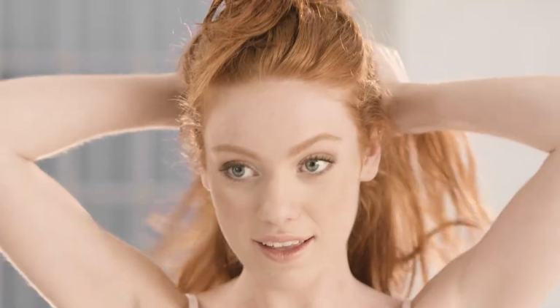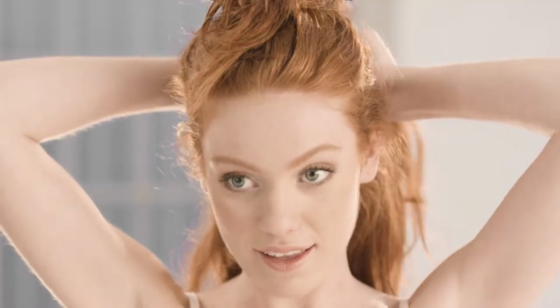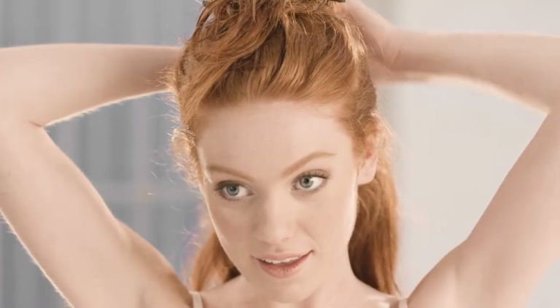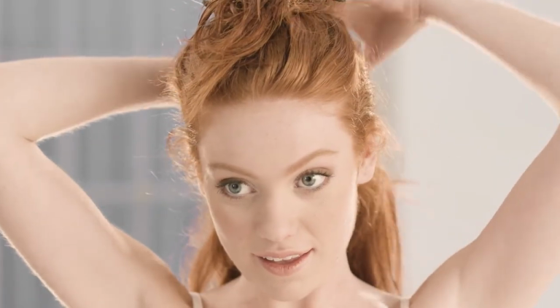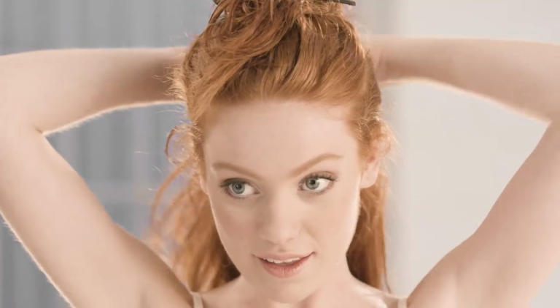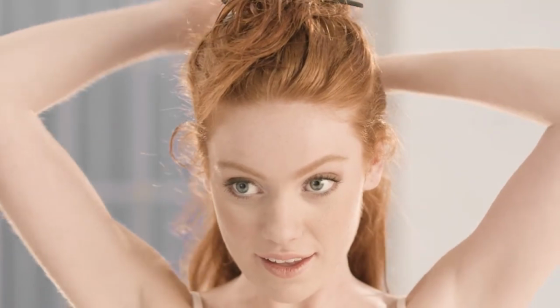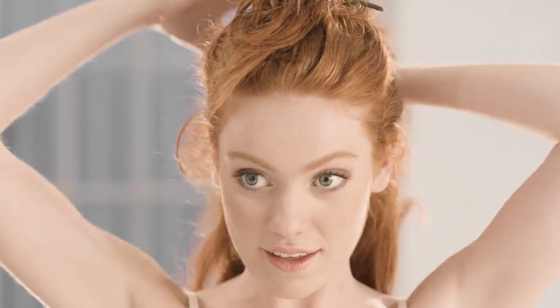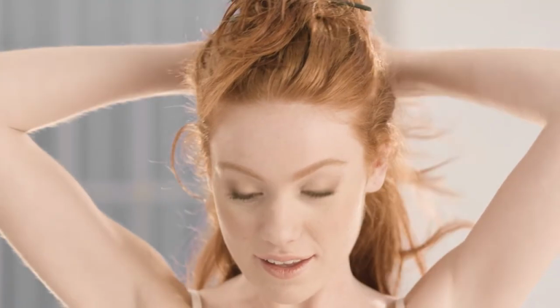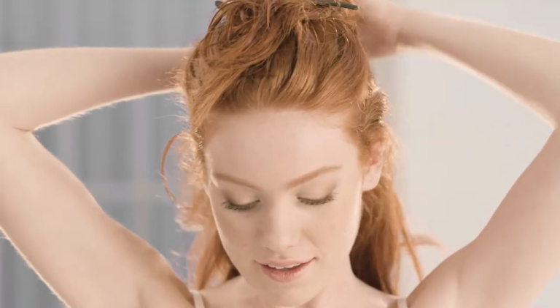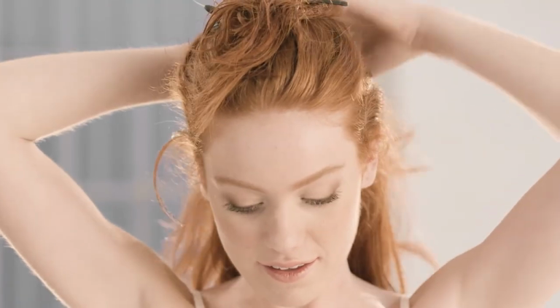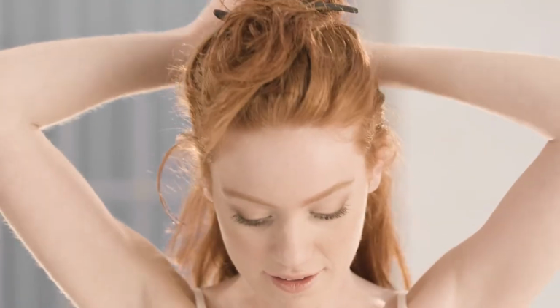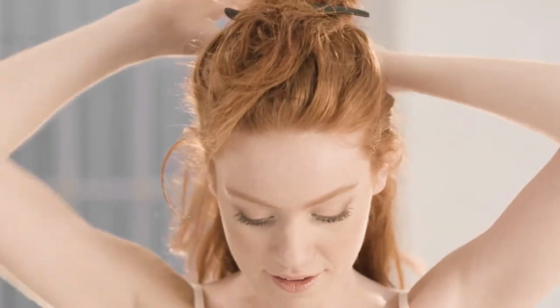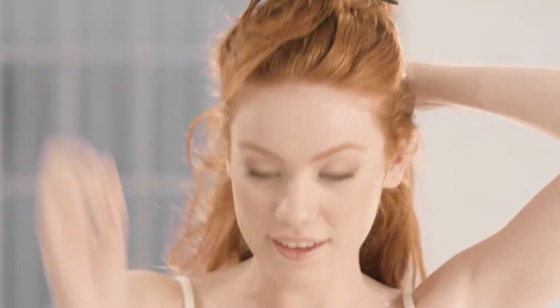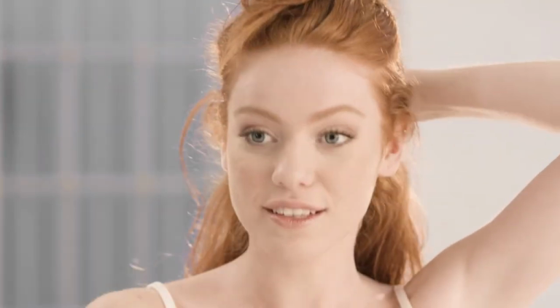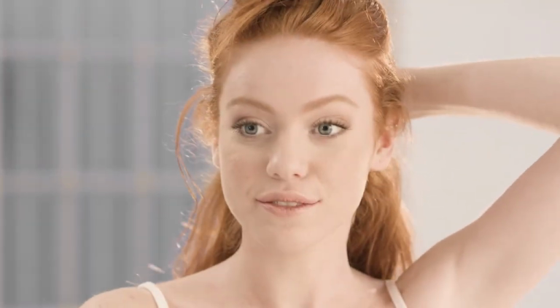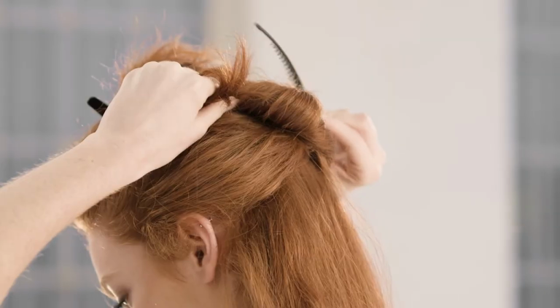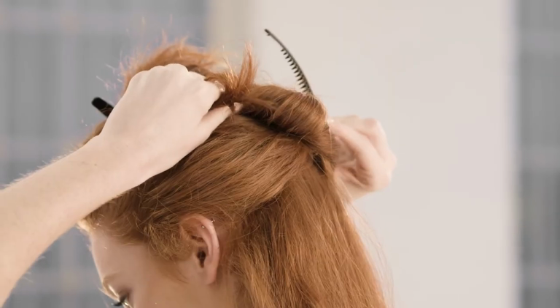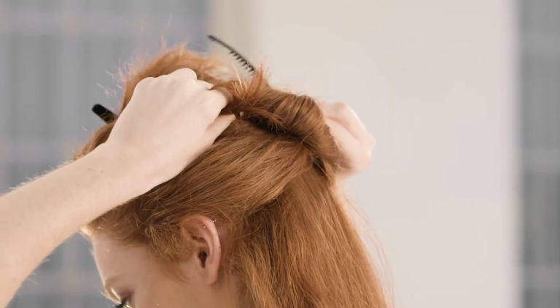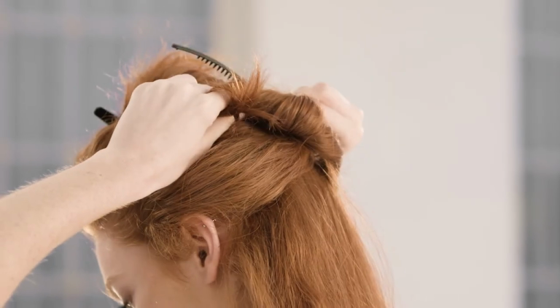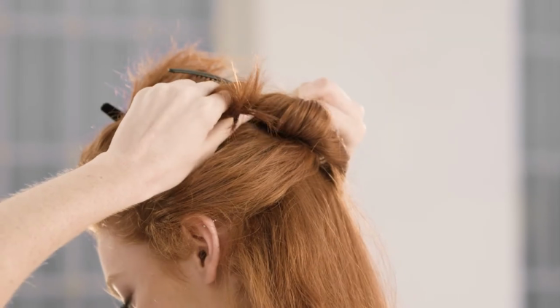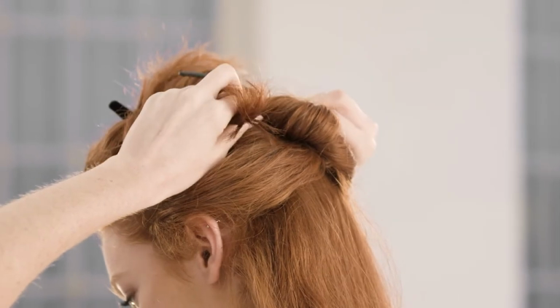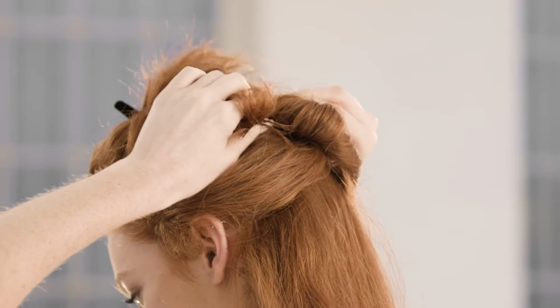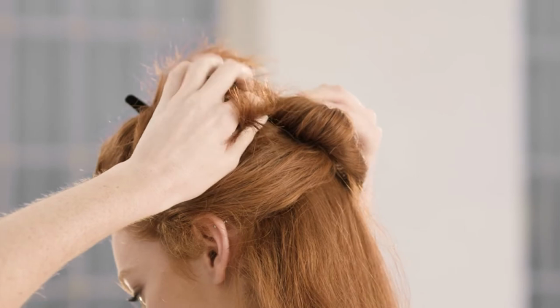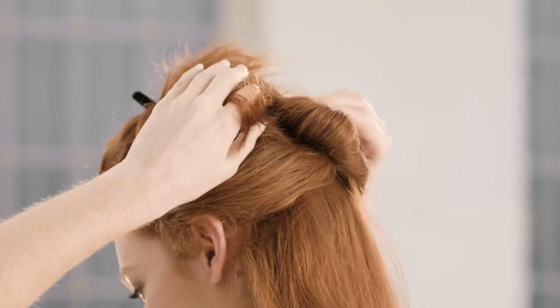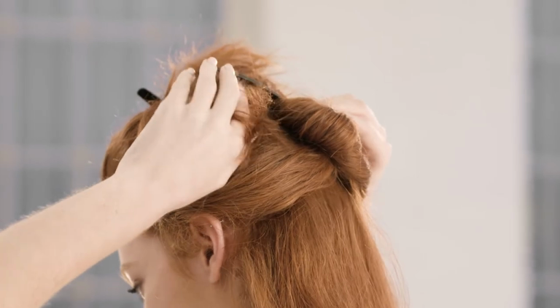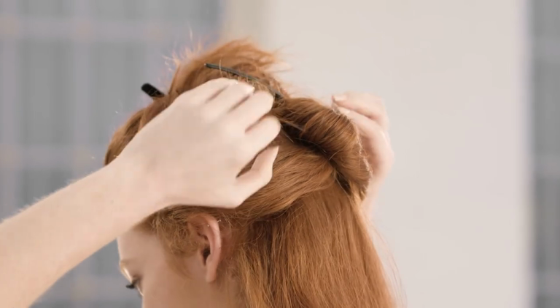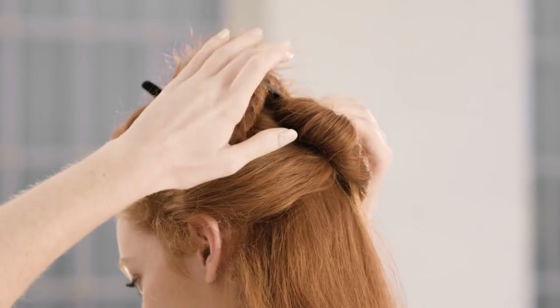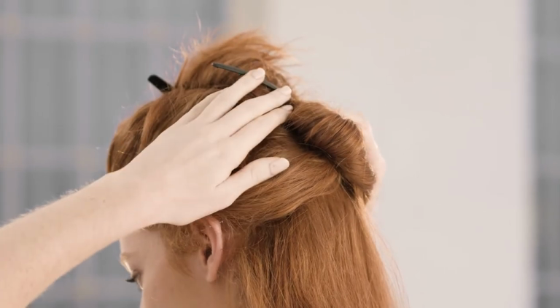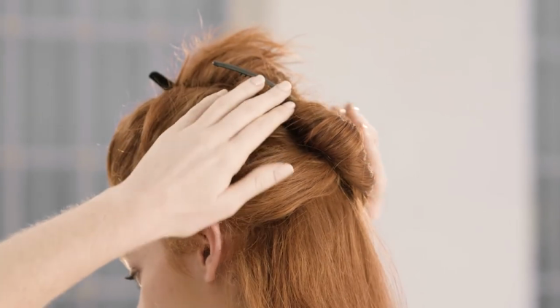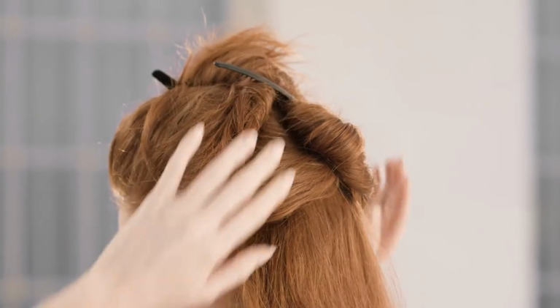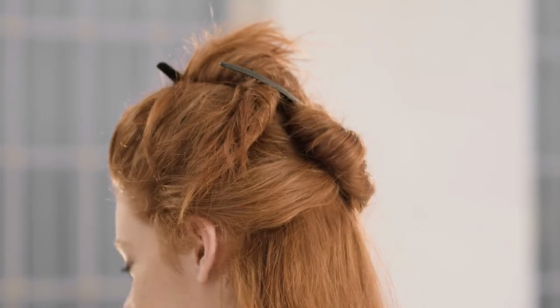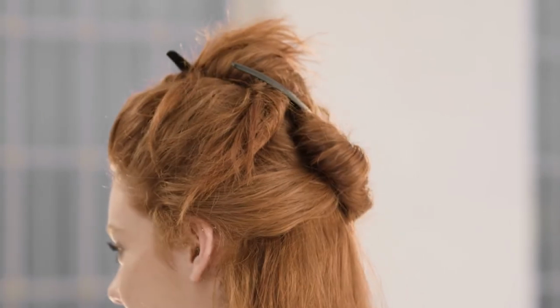Next, take a section from the top of one ear to the top of the other and secure with a clip. The hair left down at the back is your first section.